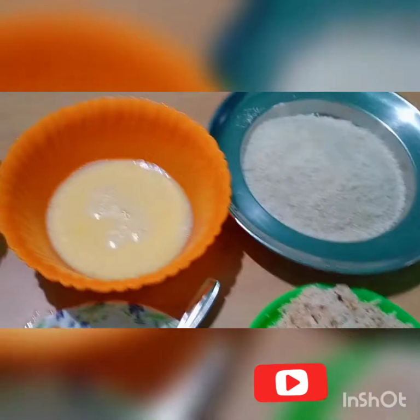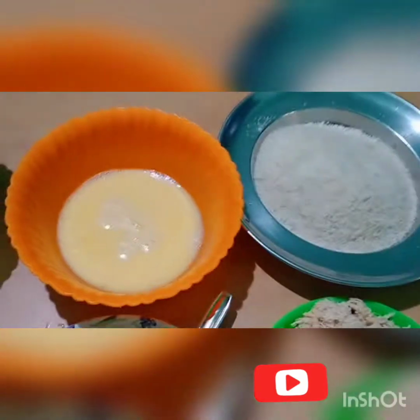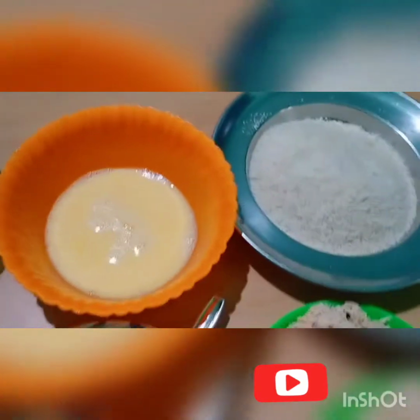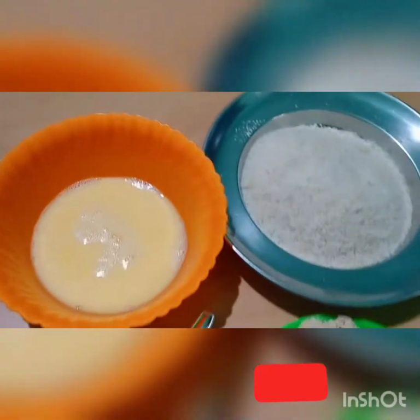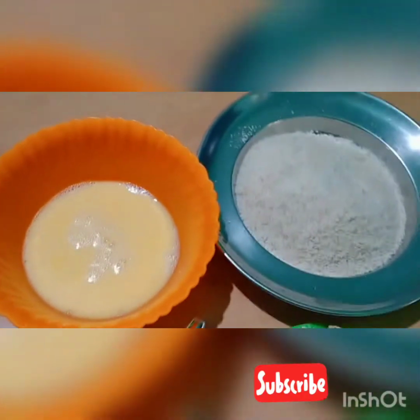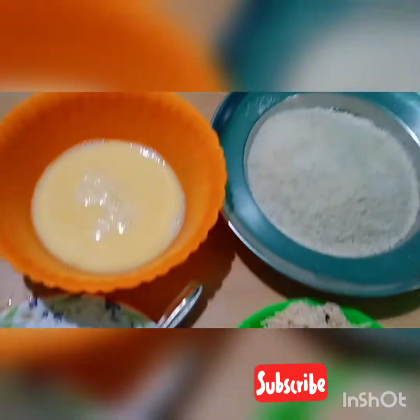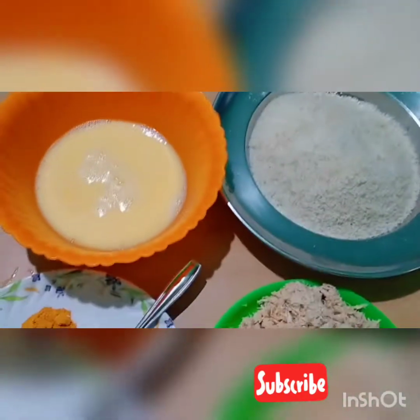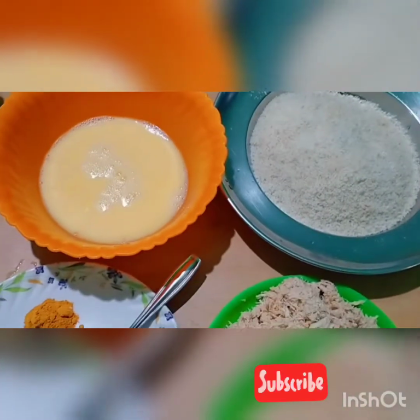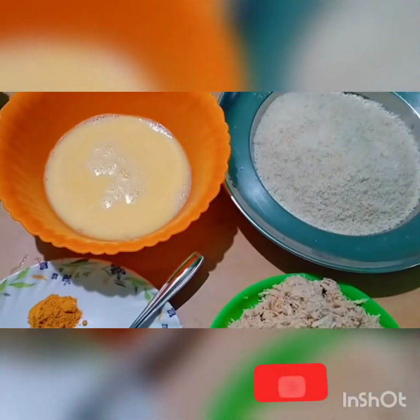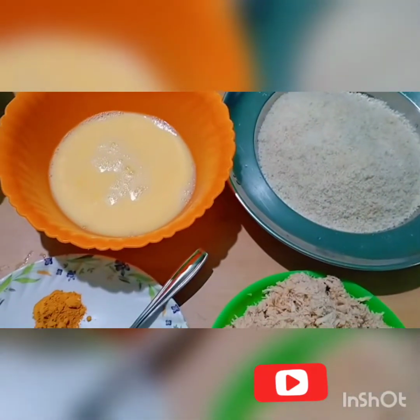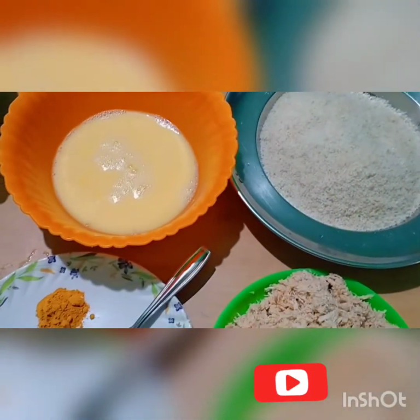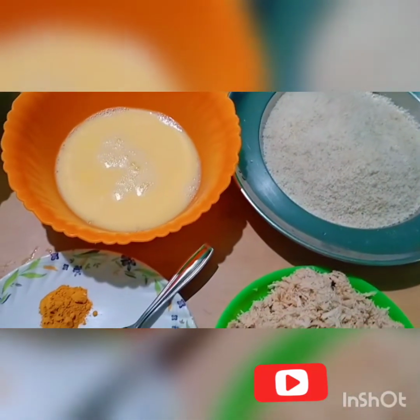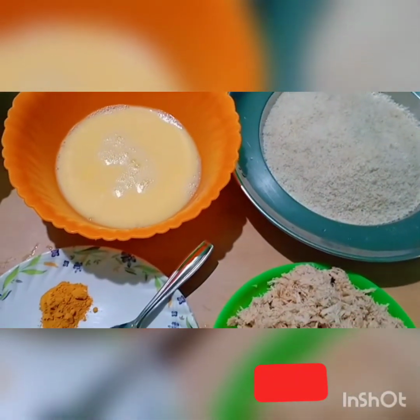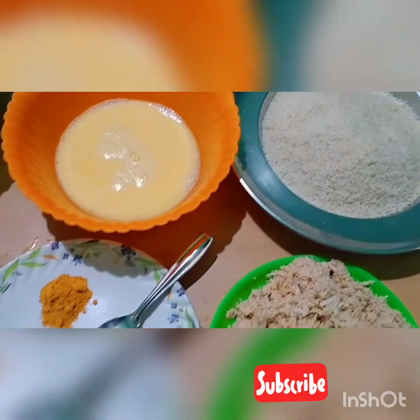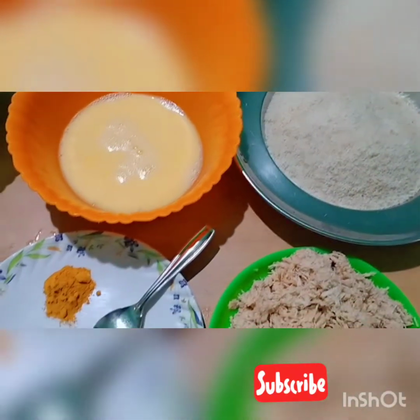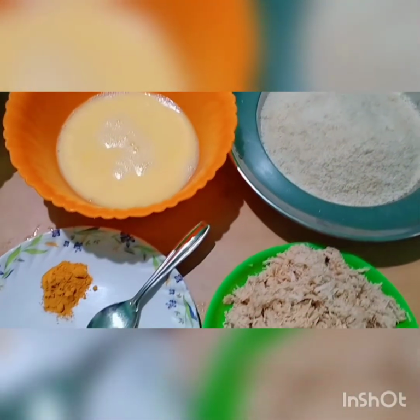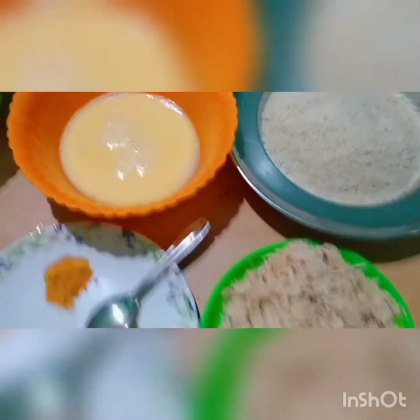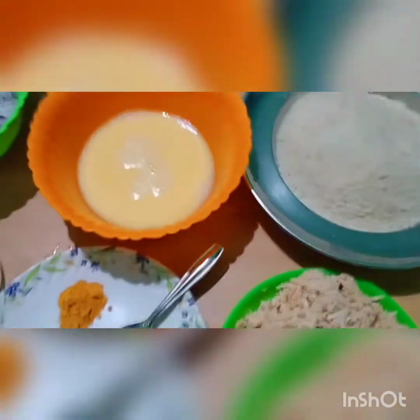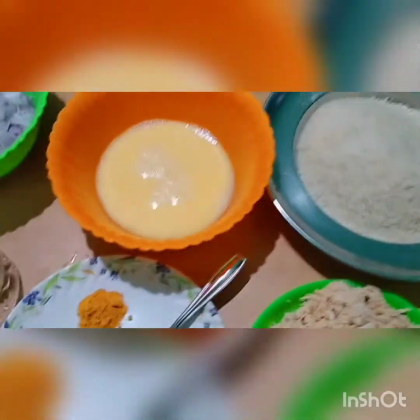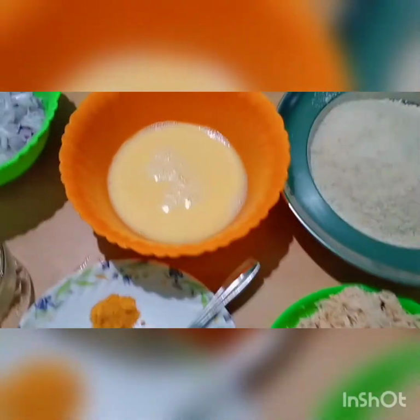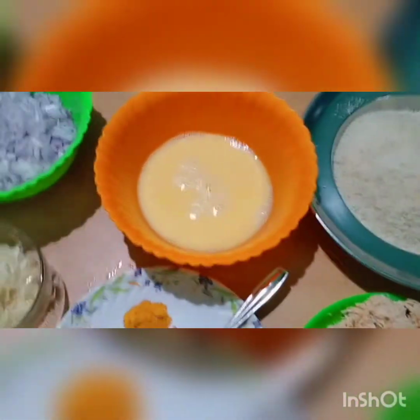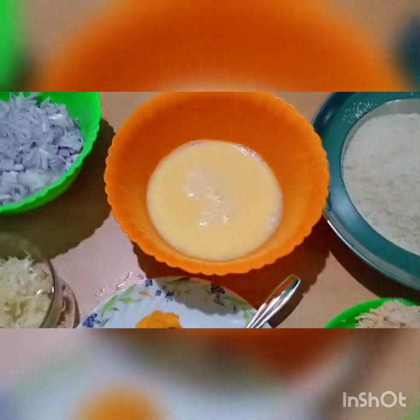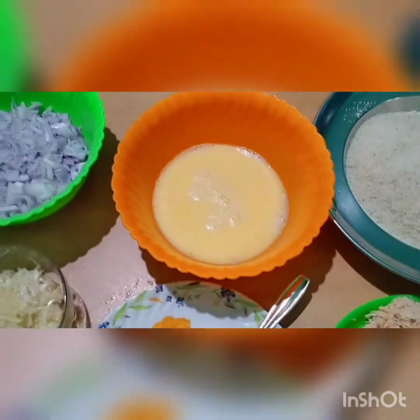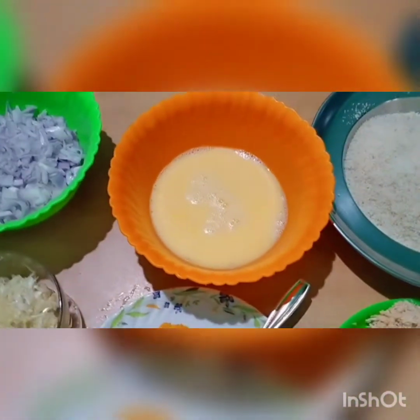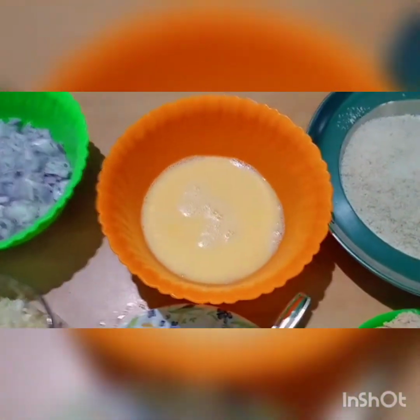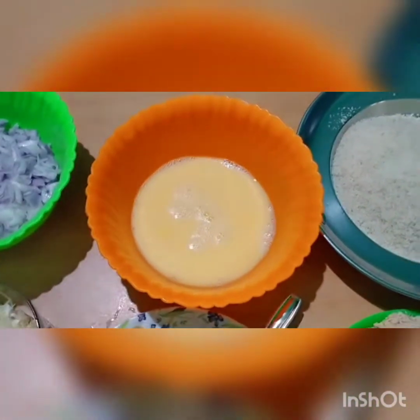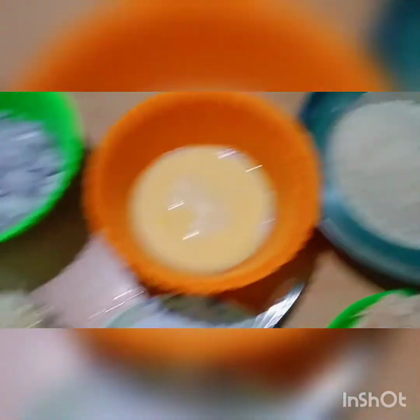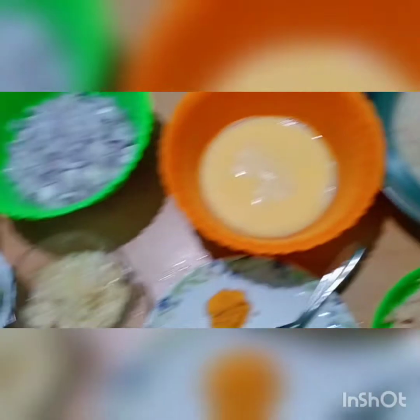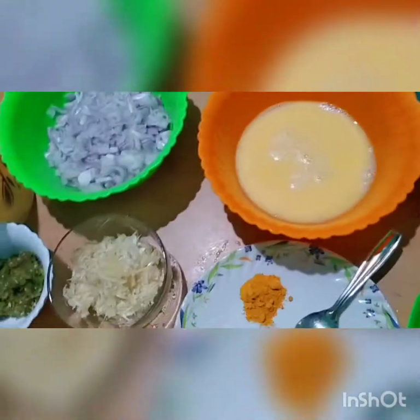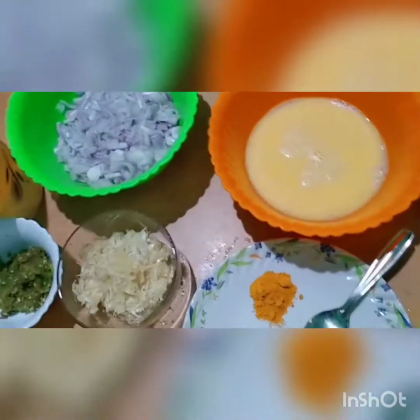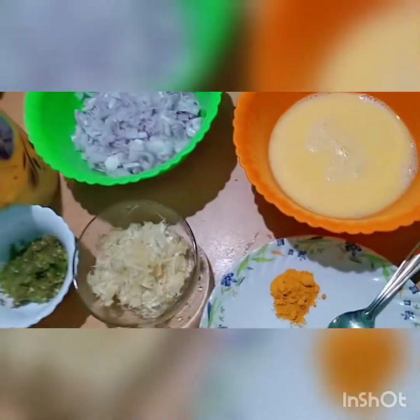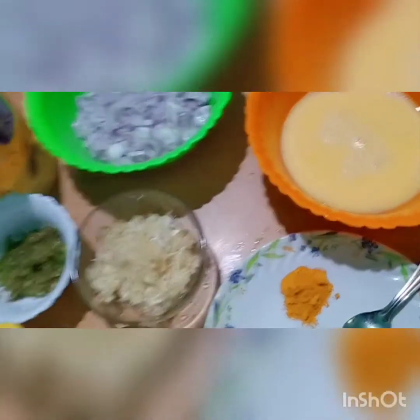Hello friends, welcome to Vyanadu Food and Rolls. This is a special chicken roll I am going to try with my friends.